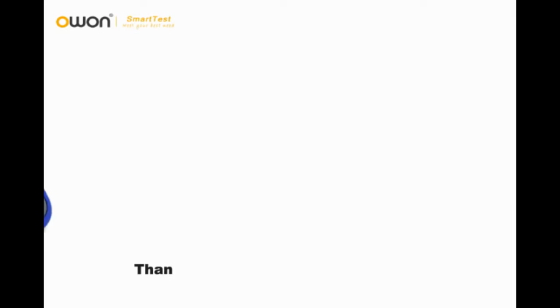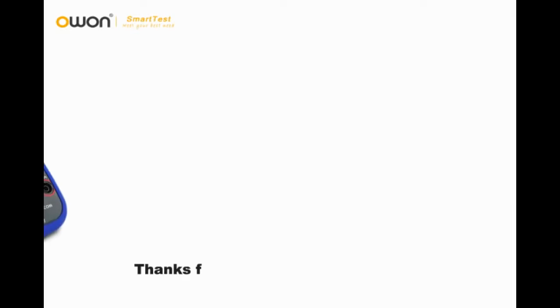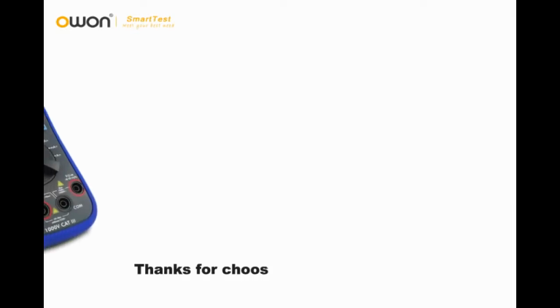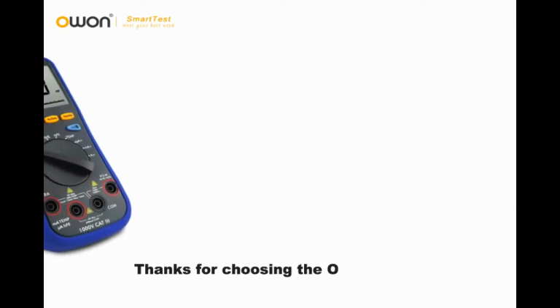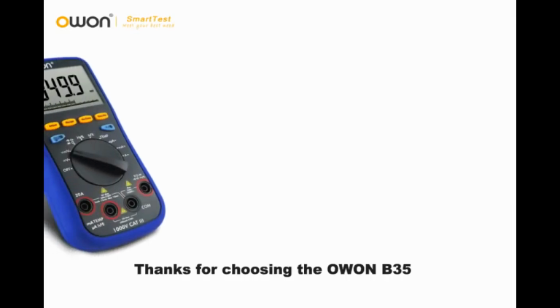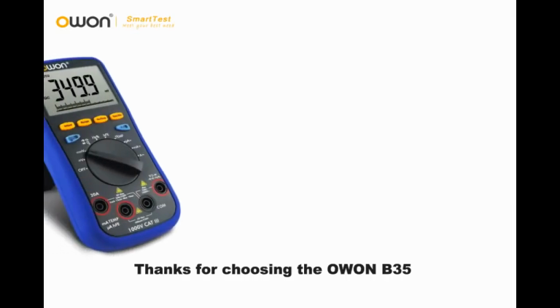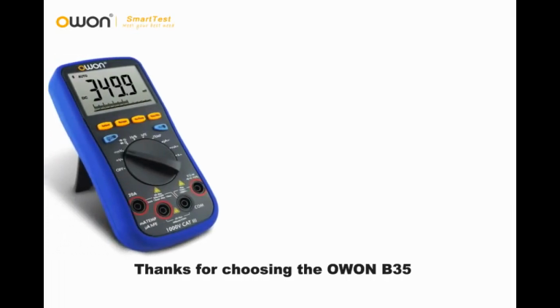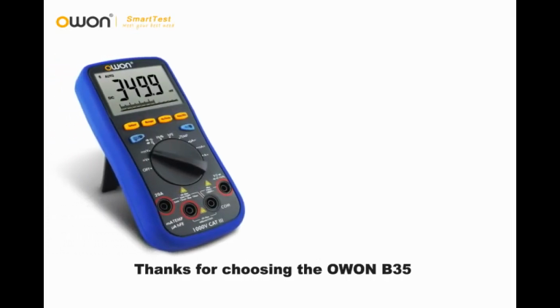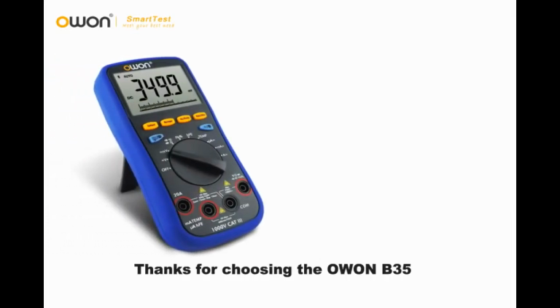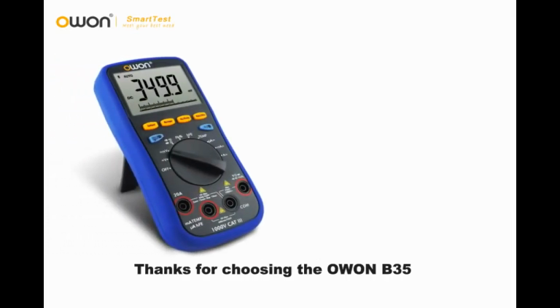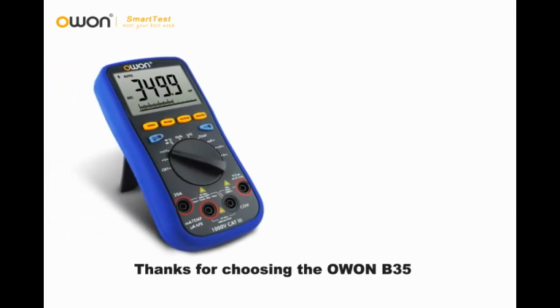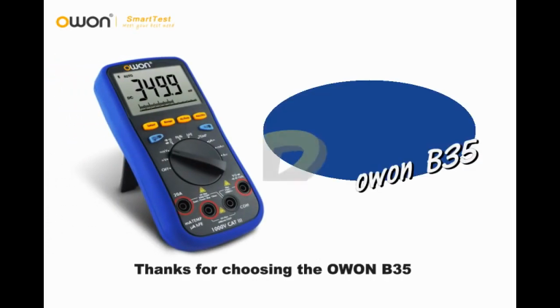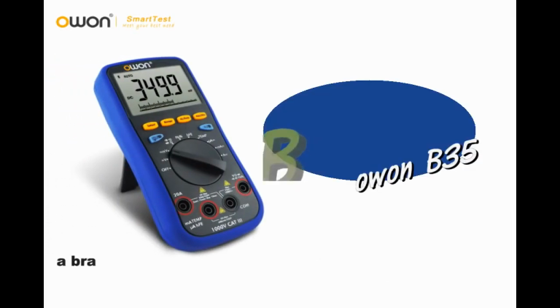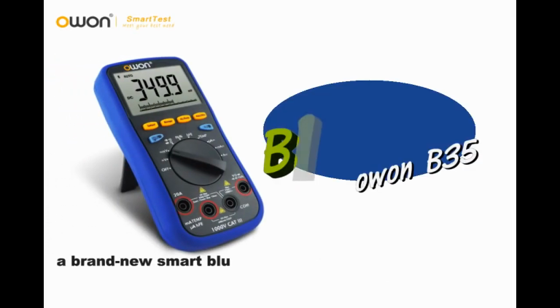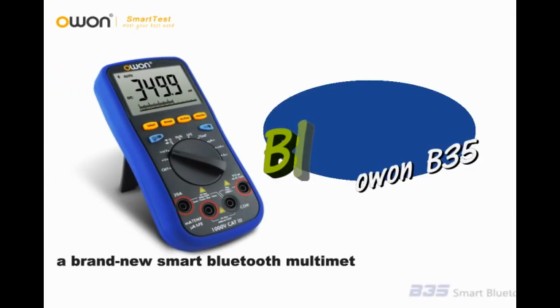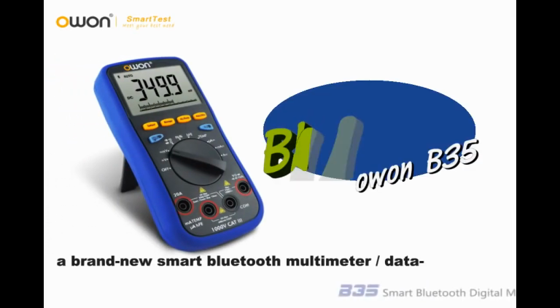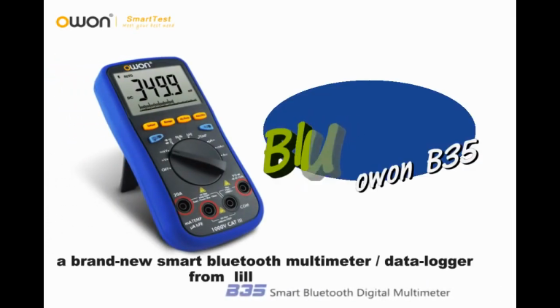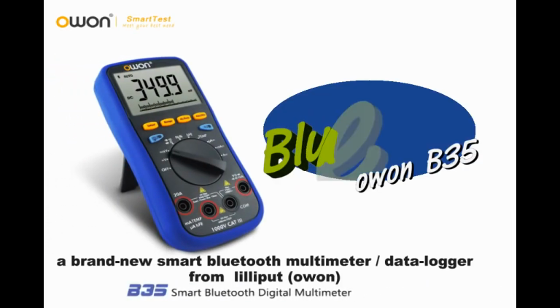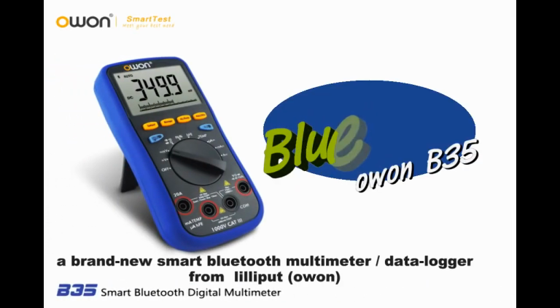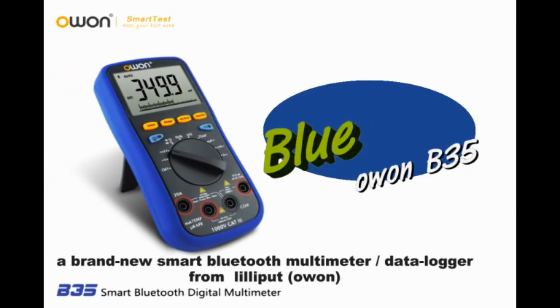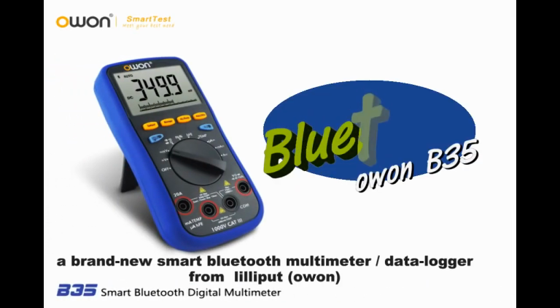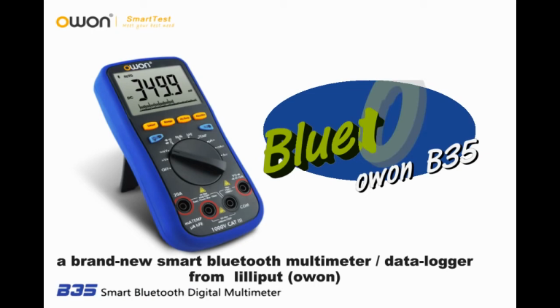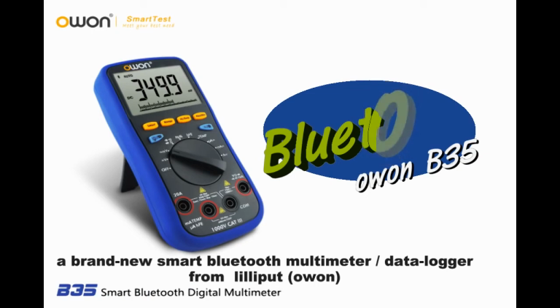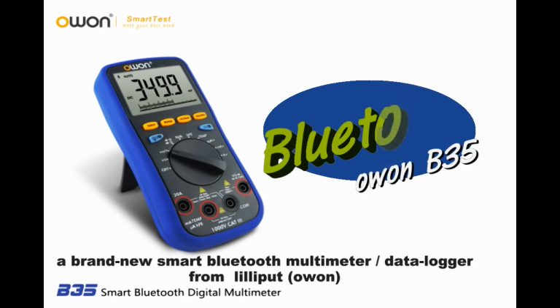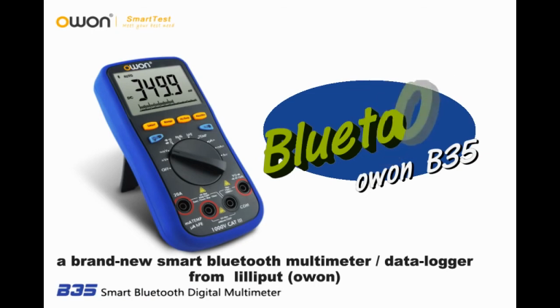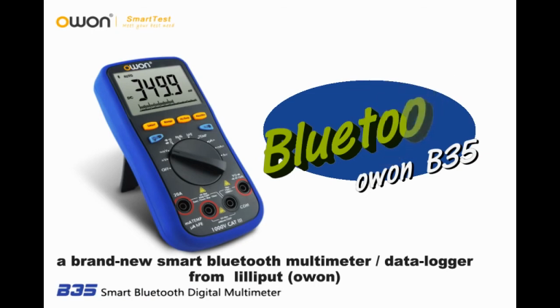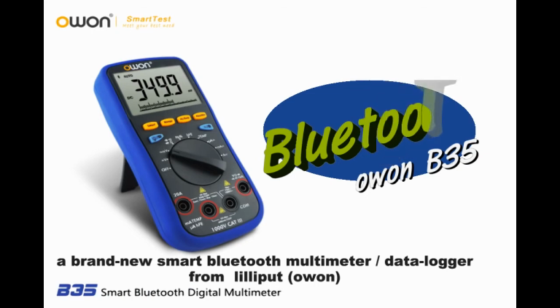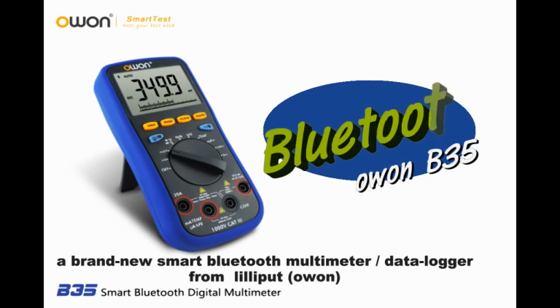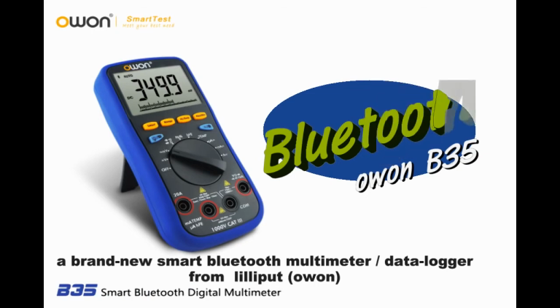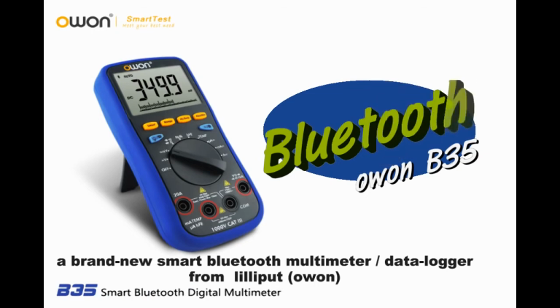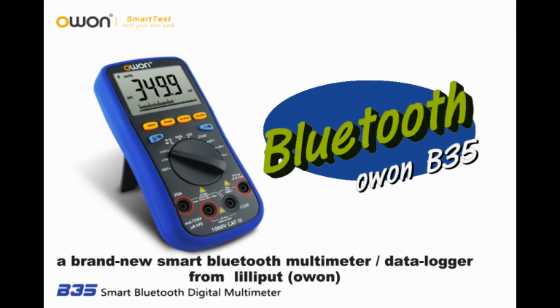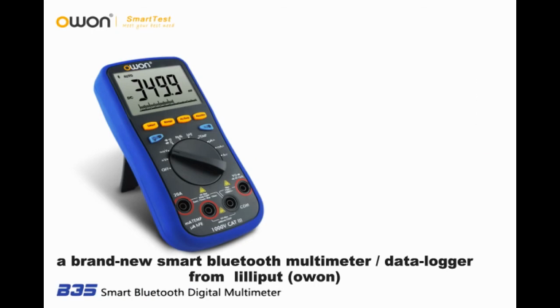Thanks for choosing the O1-B35, a brand-new smart Bluetooth multimeter data logger from Lilliput O1.